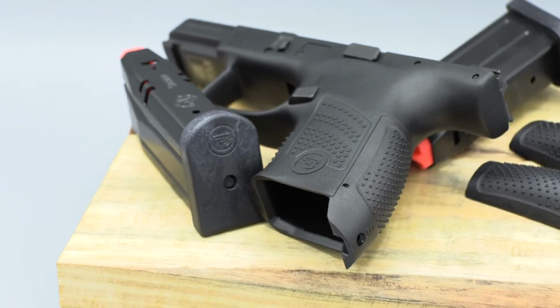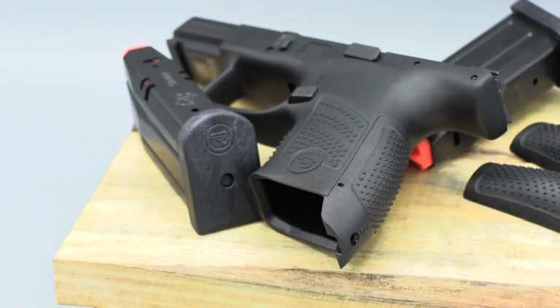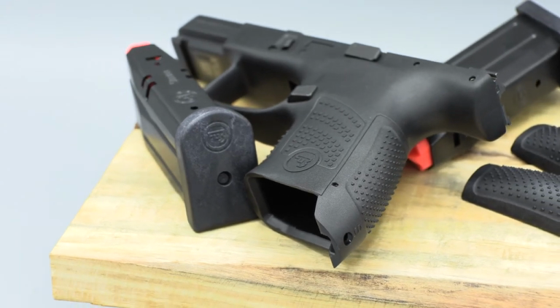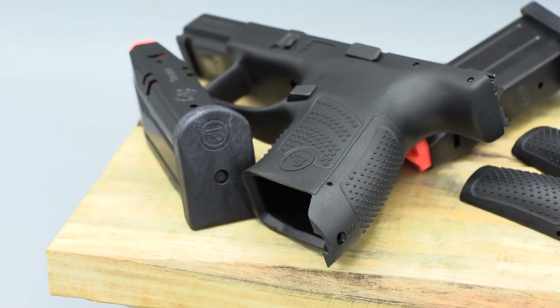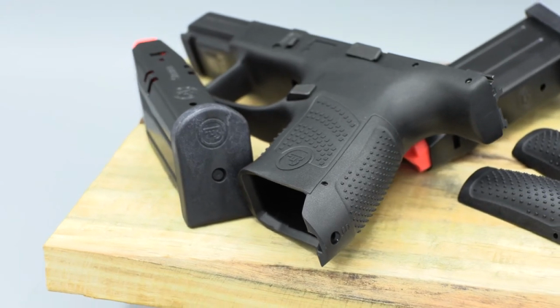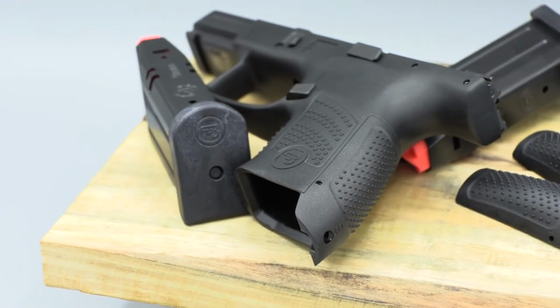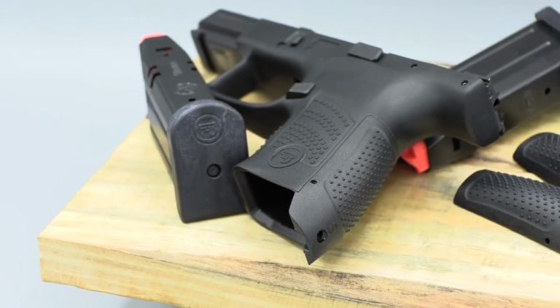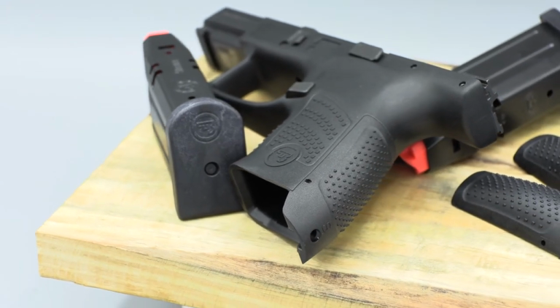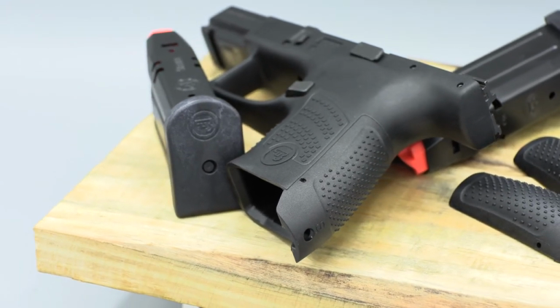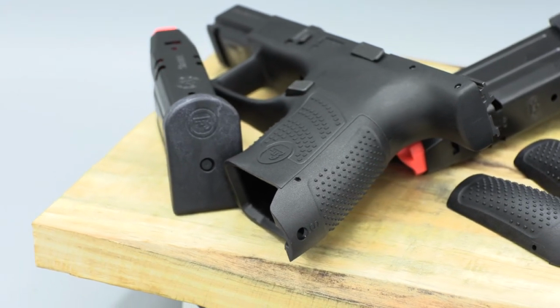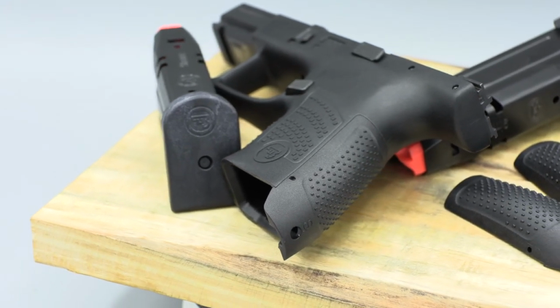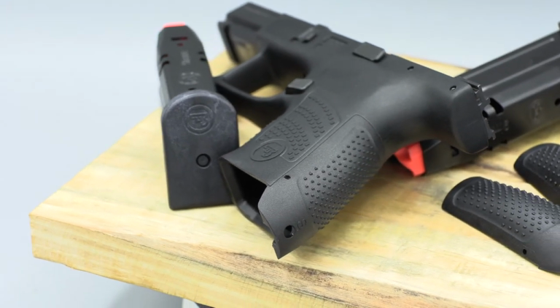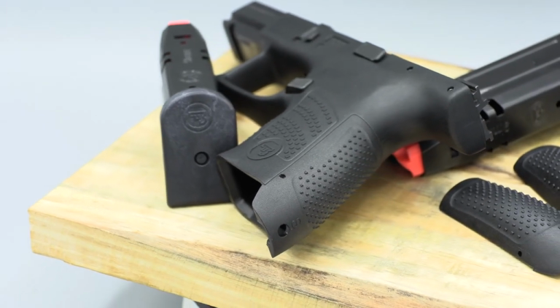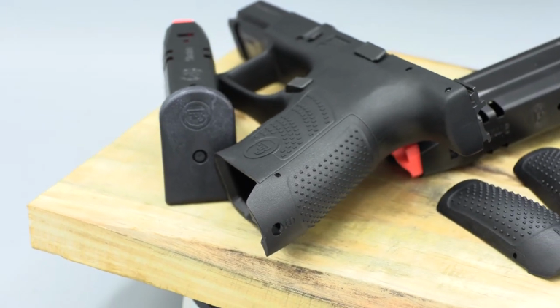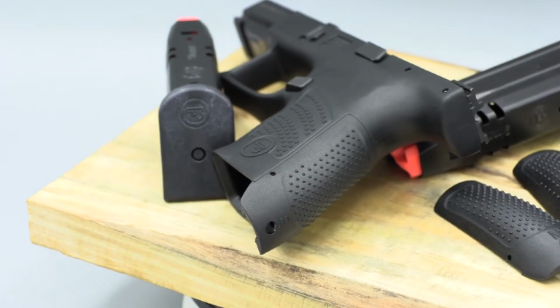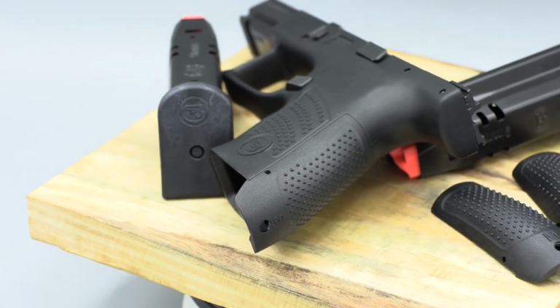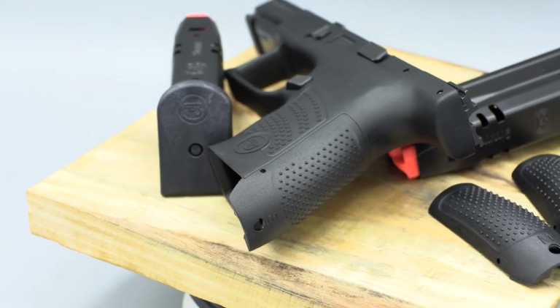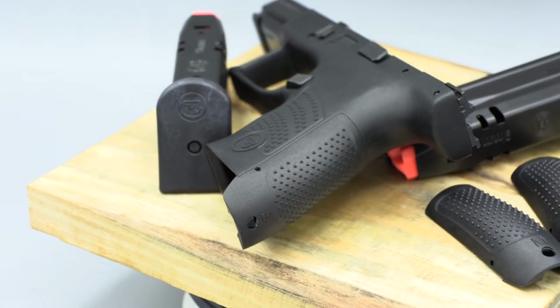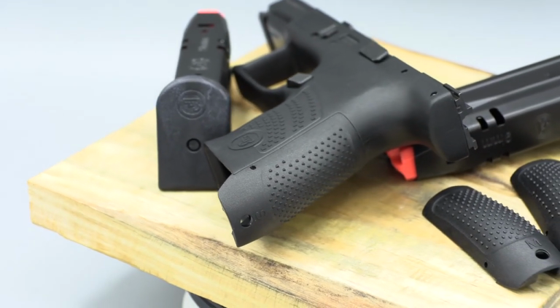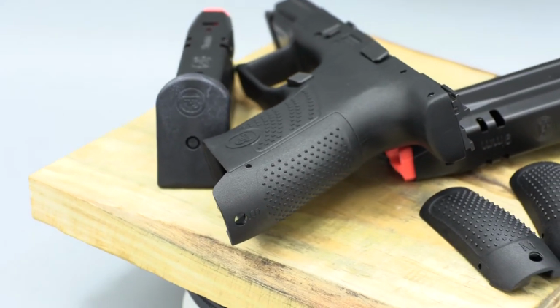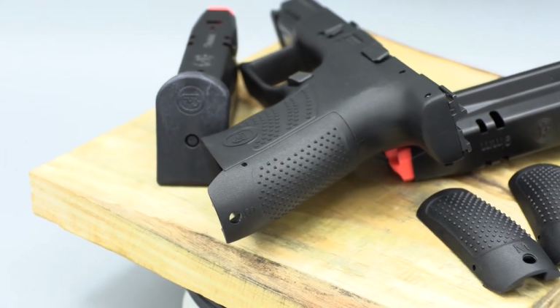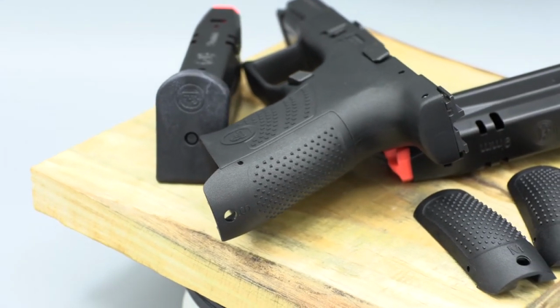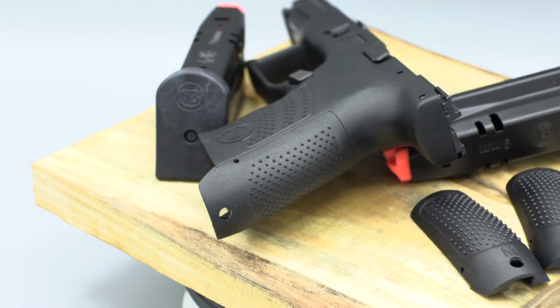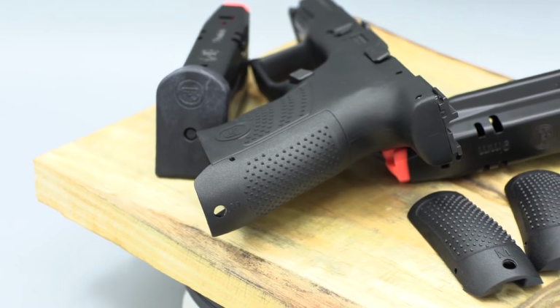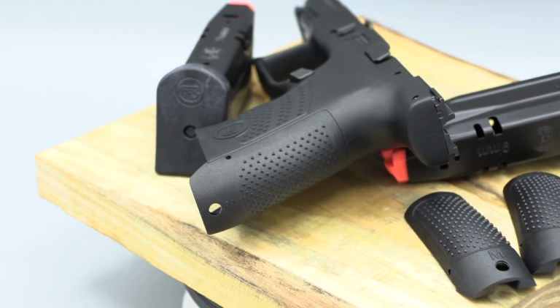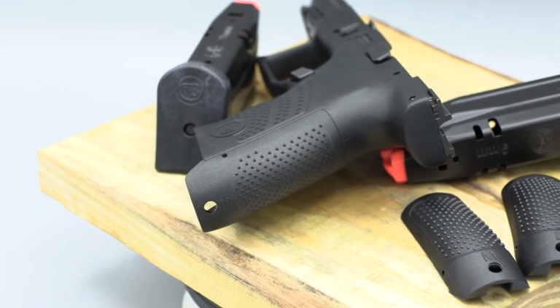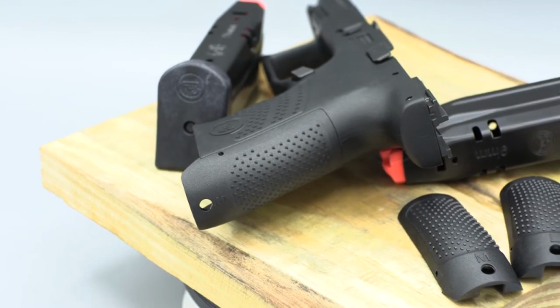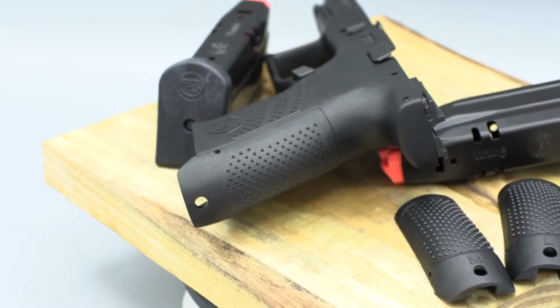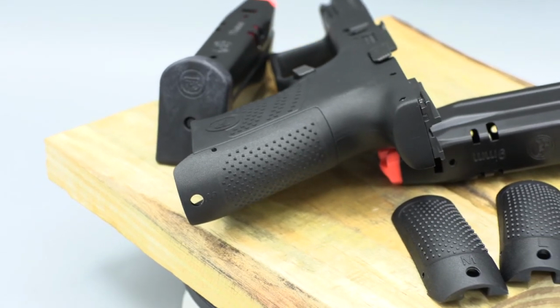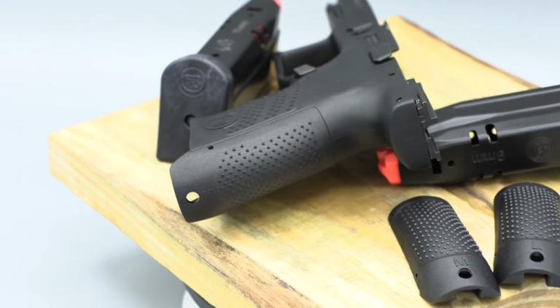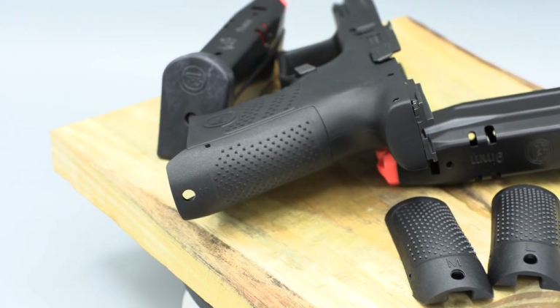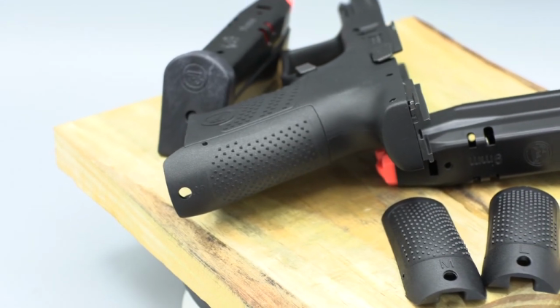If you're in the market for a solid carry gun in a subcompact, the CZ P10S could be the one you've been looking for.